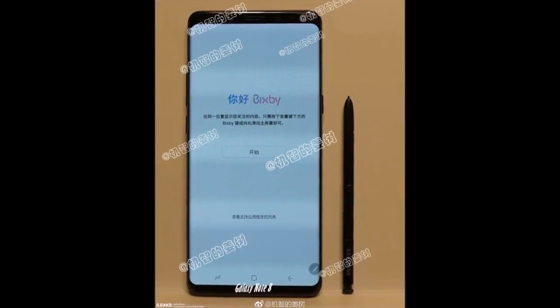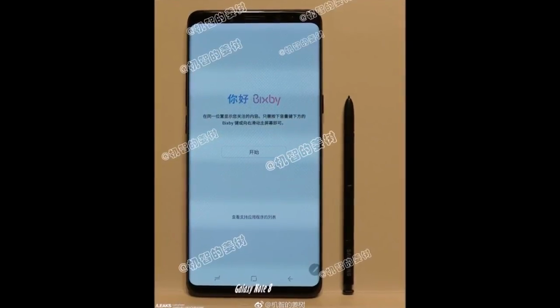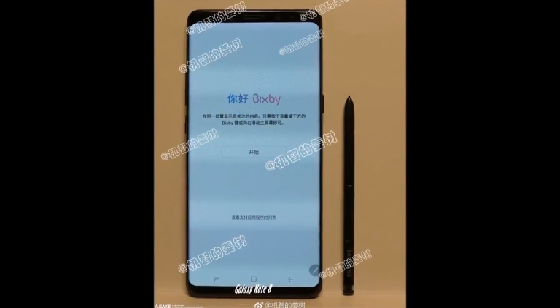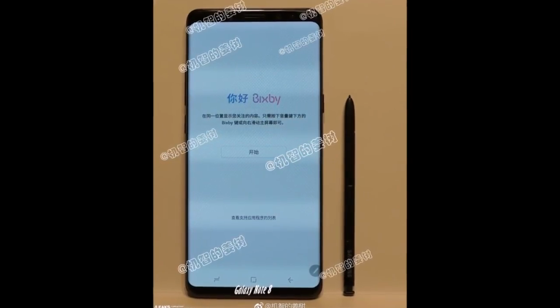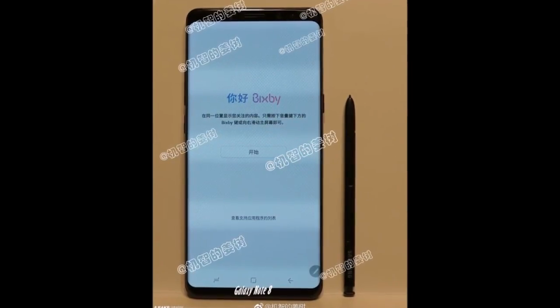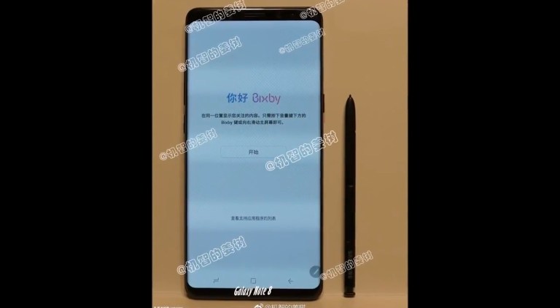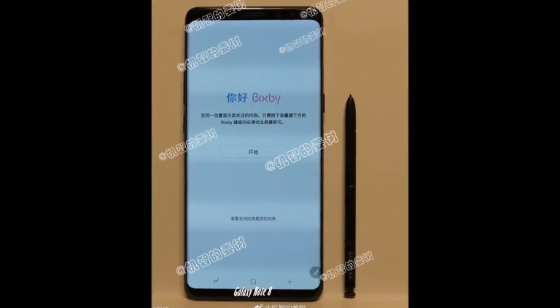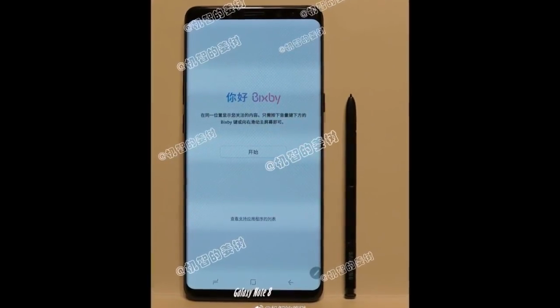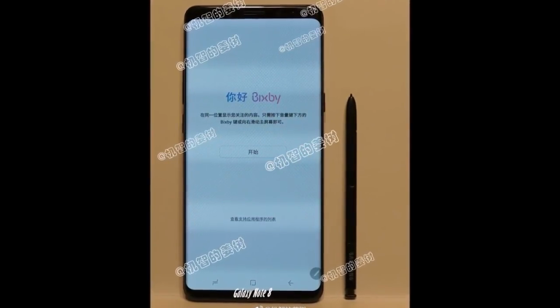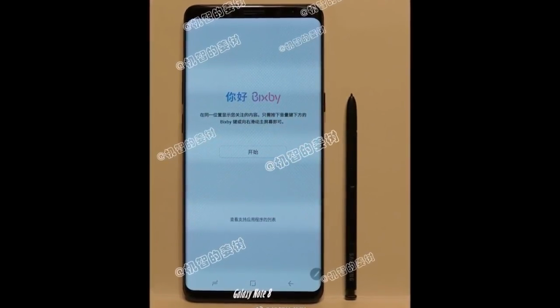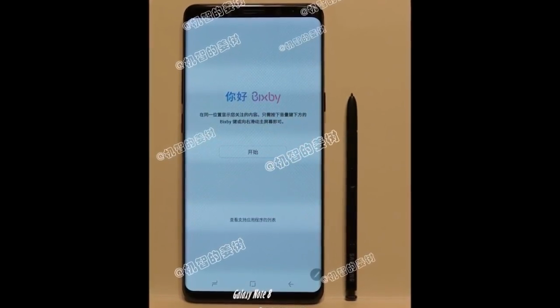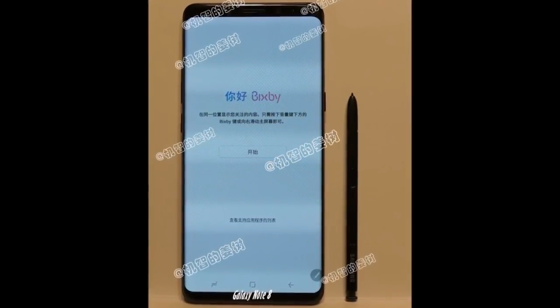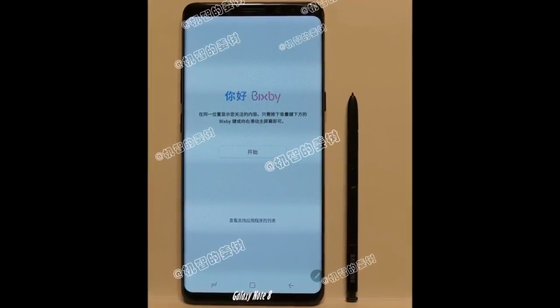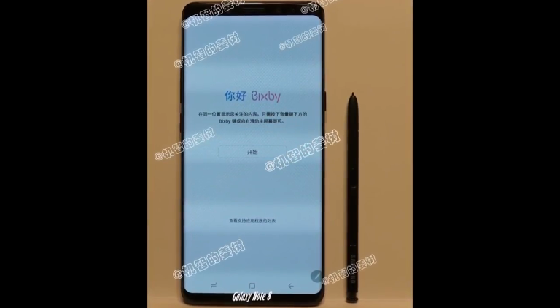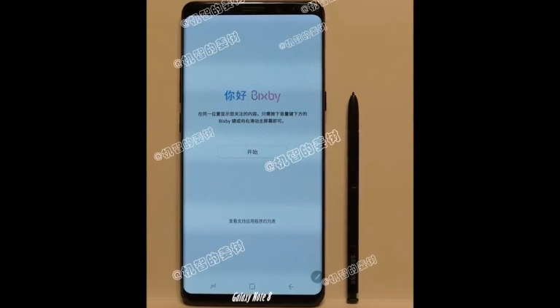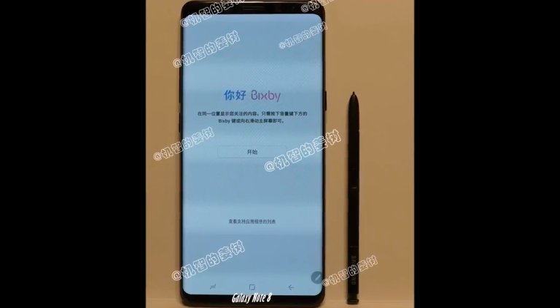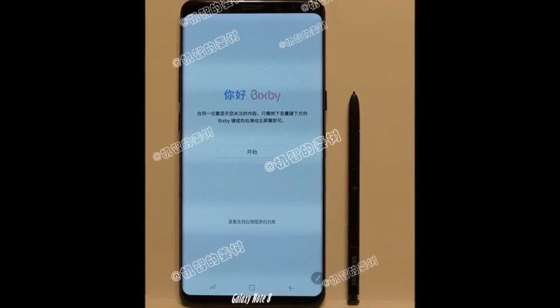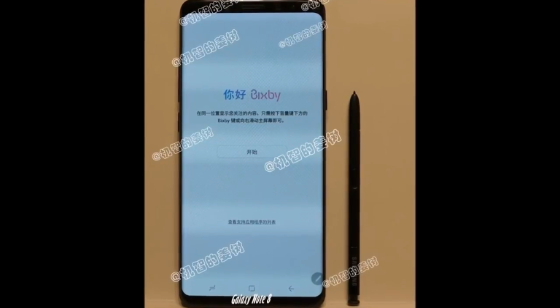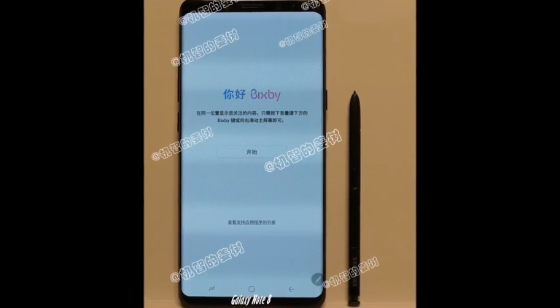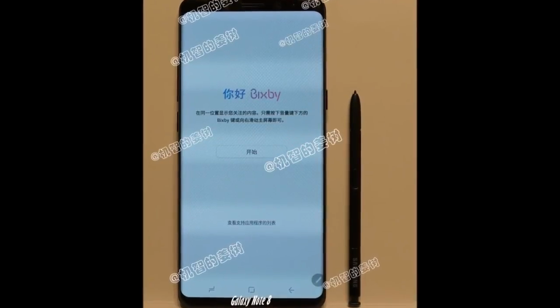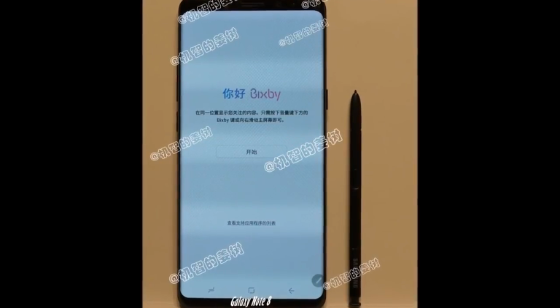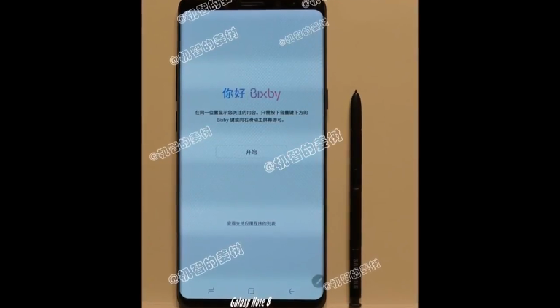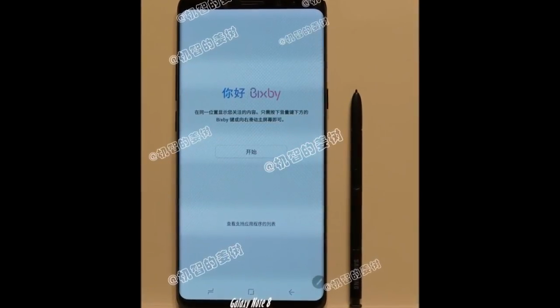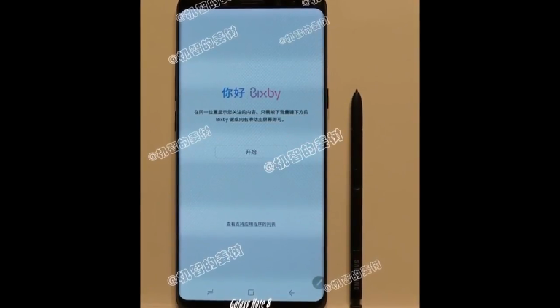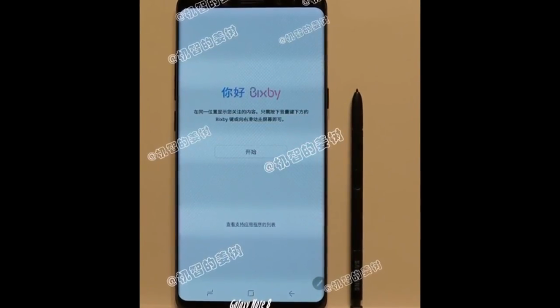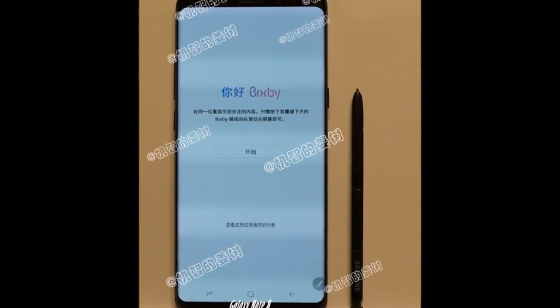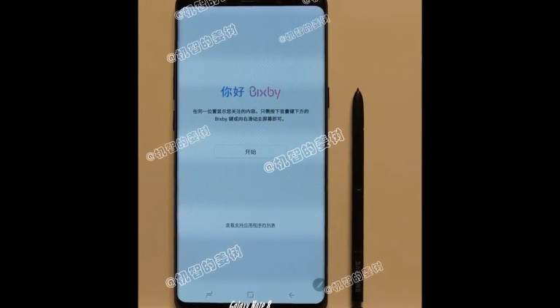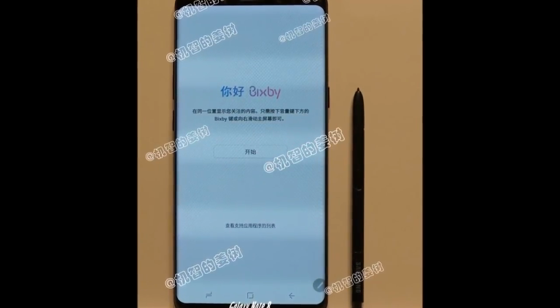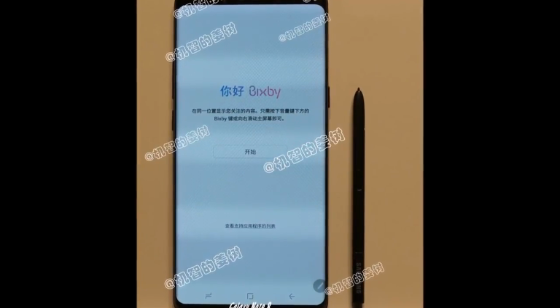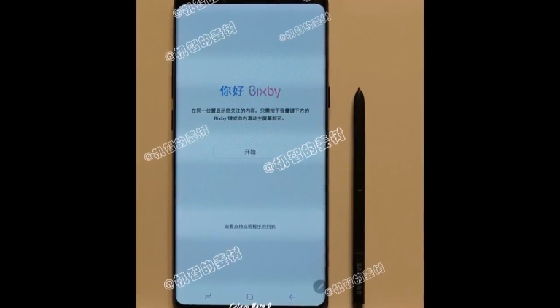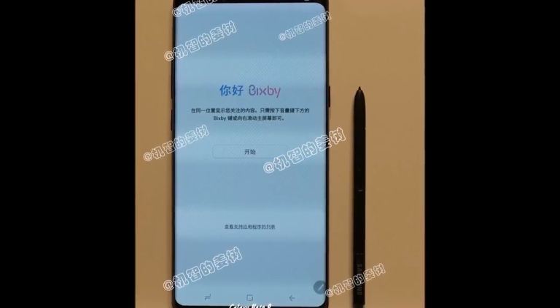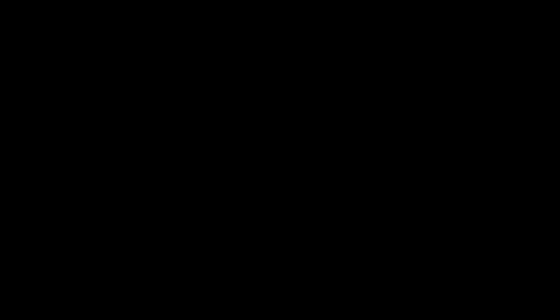What do you guys think? Comment your thoughts down below — is this the Note 8 or is this just a Photoshop leak? Let us know down below and peace.